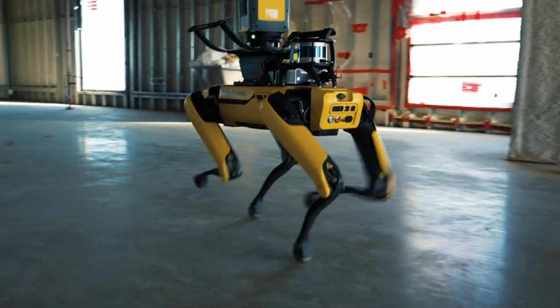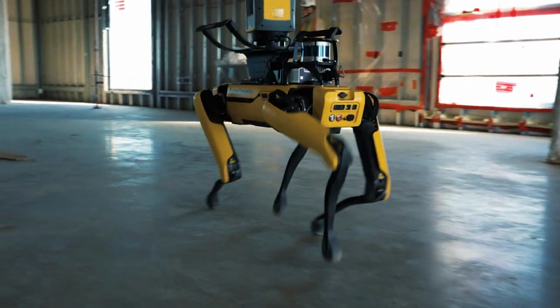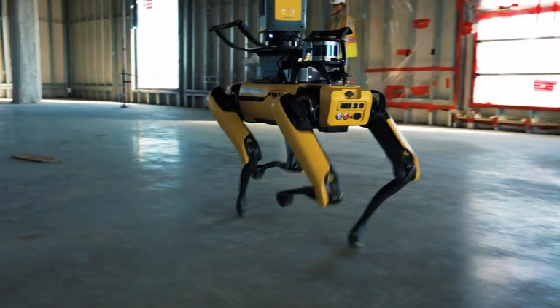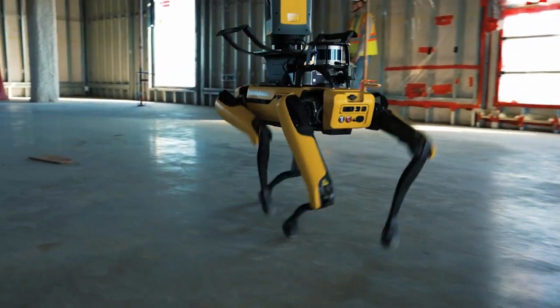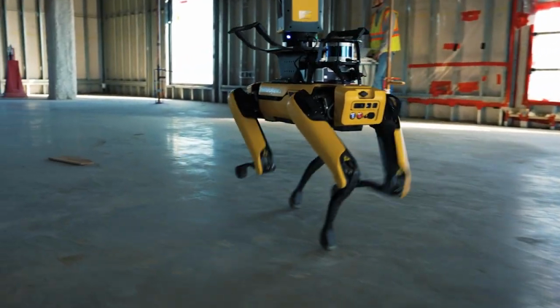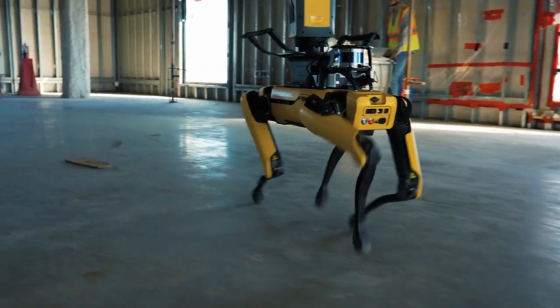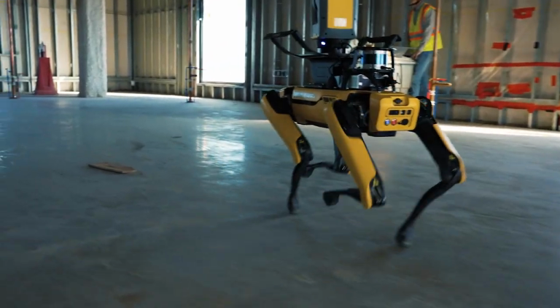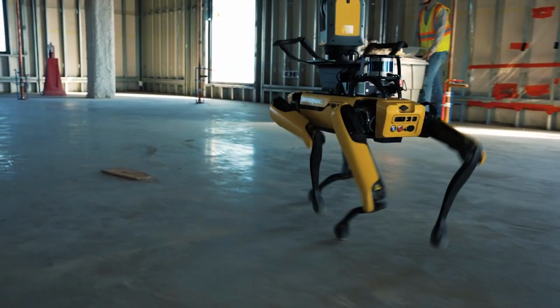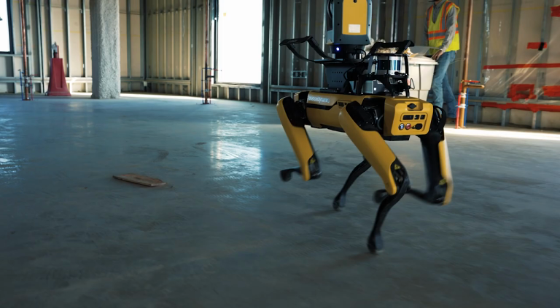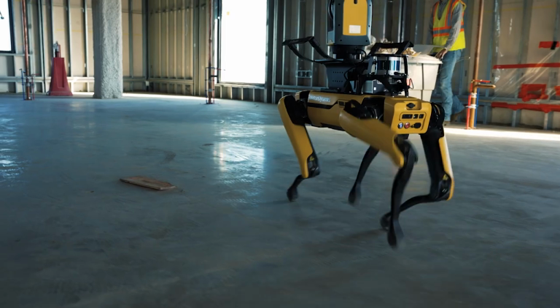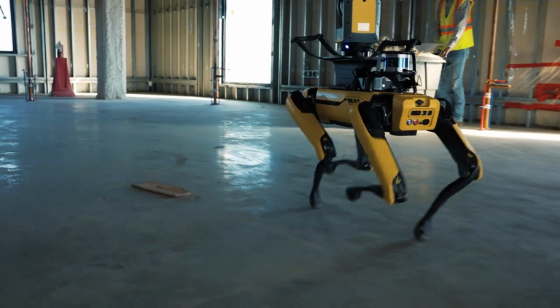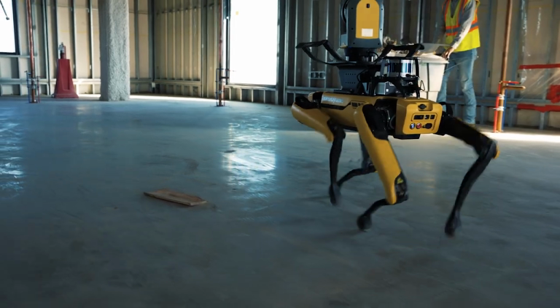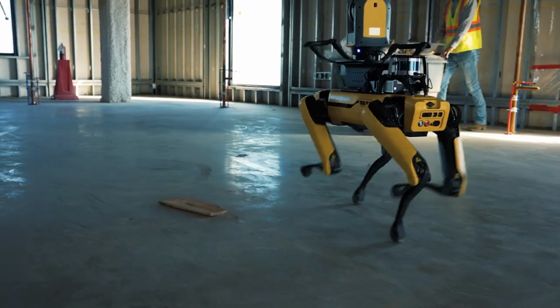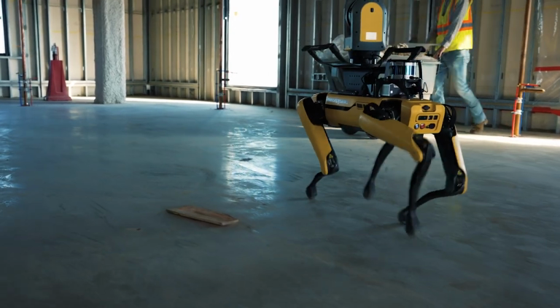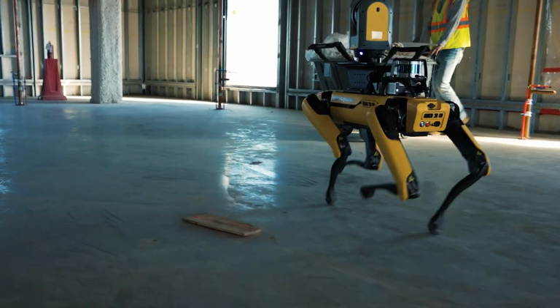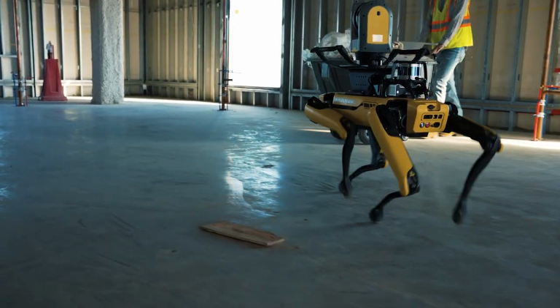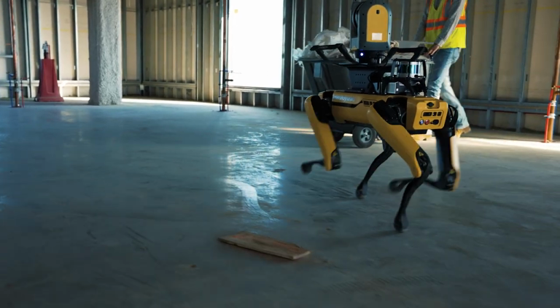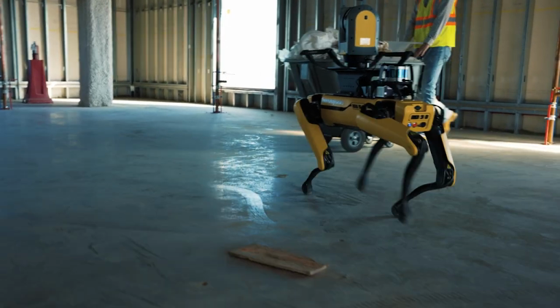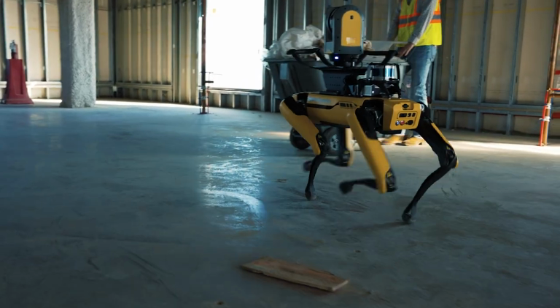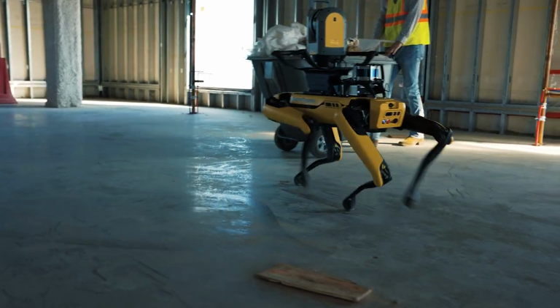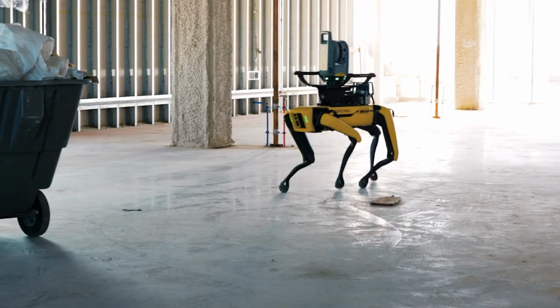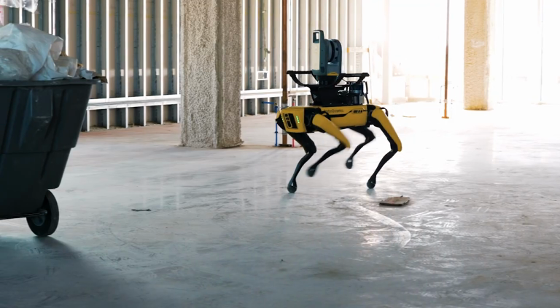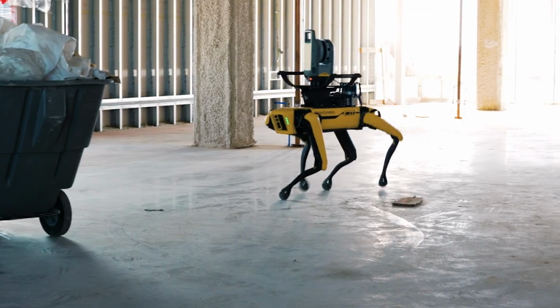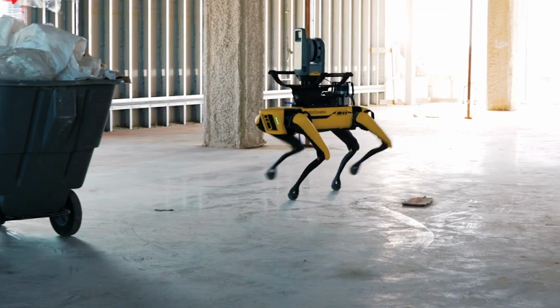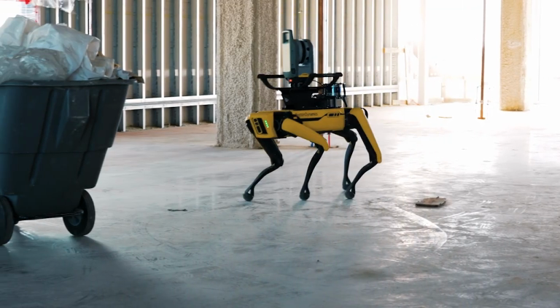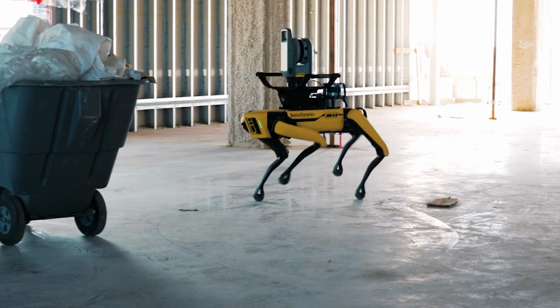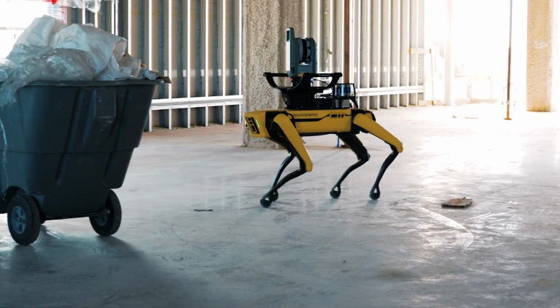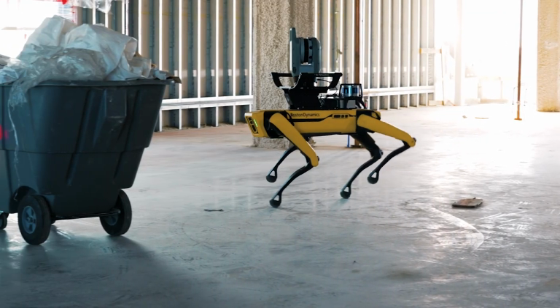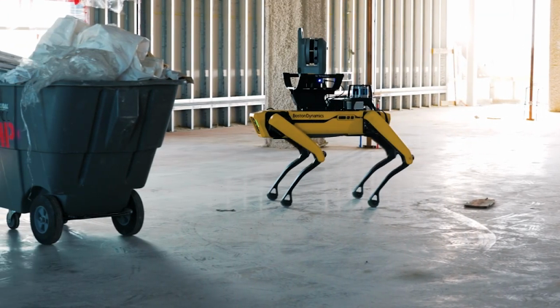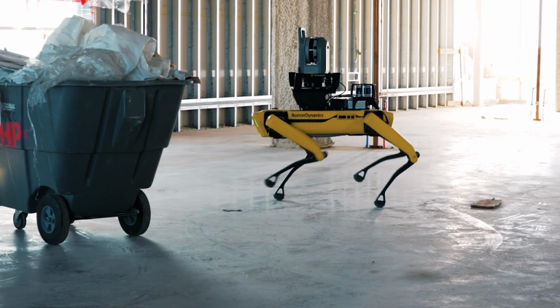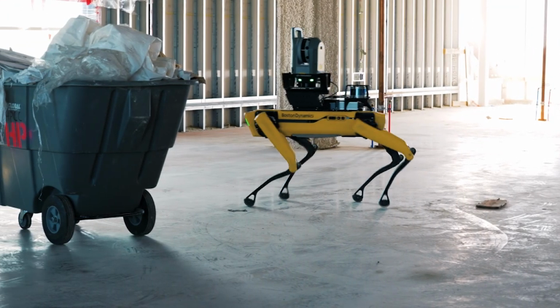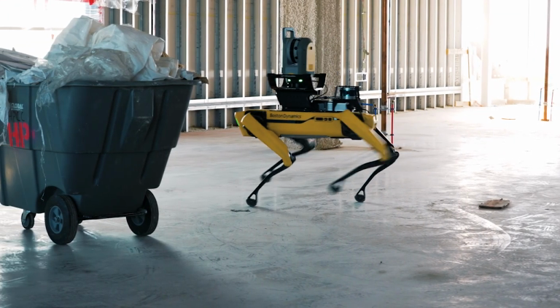SPOT is smart enough to know that there's a person standing there and it better walk around it, or there's drywall there and it better walk around it.